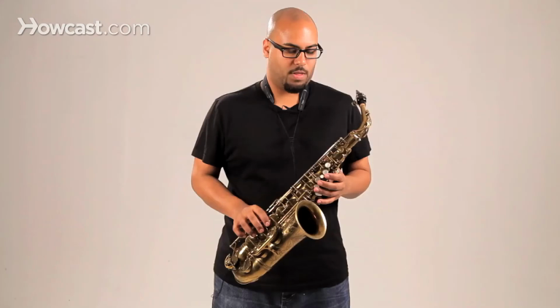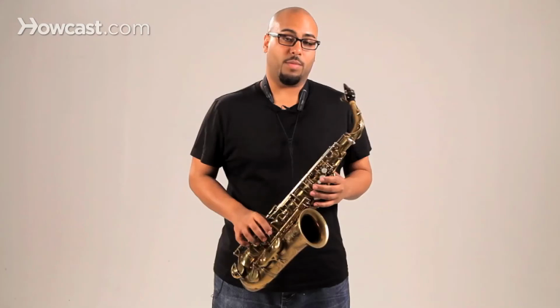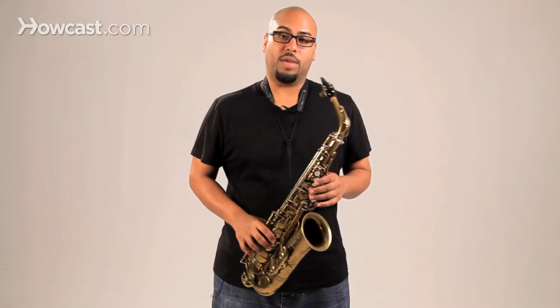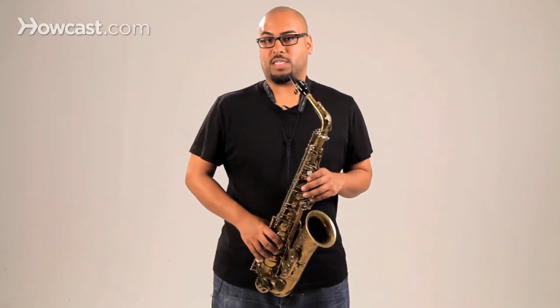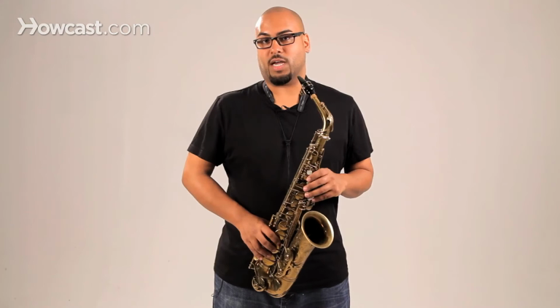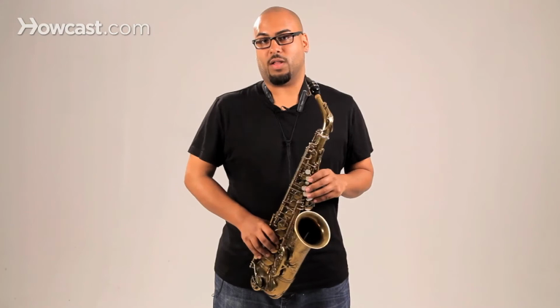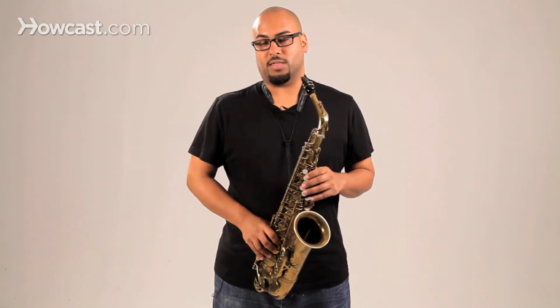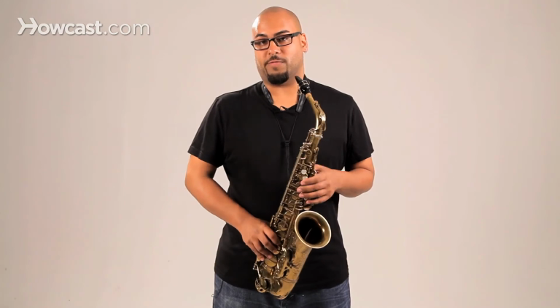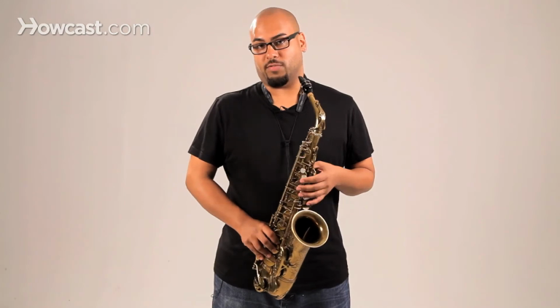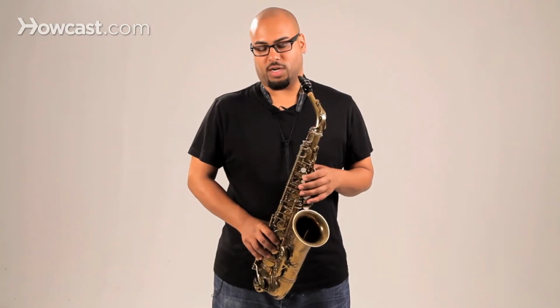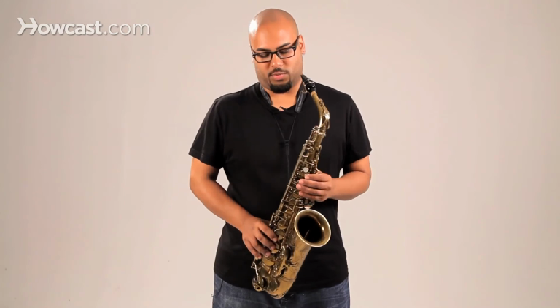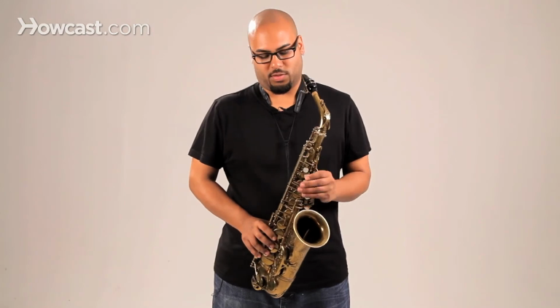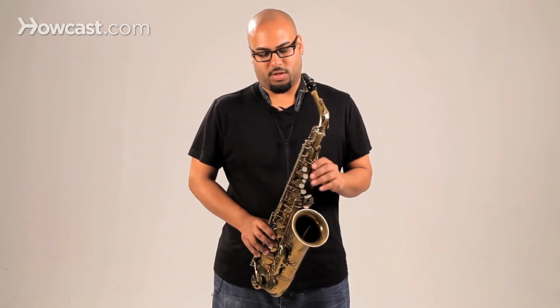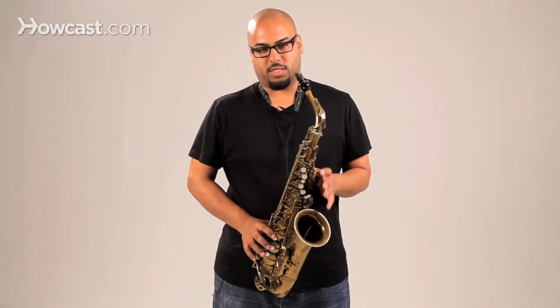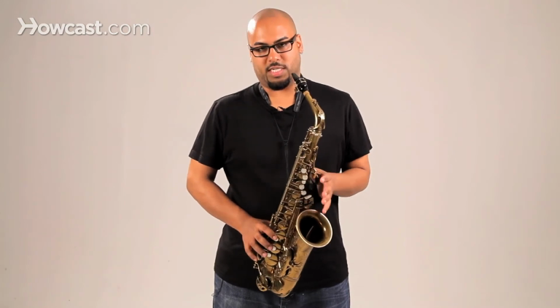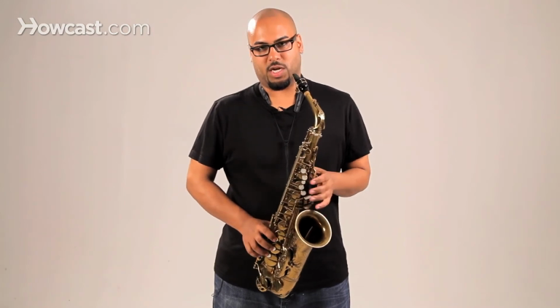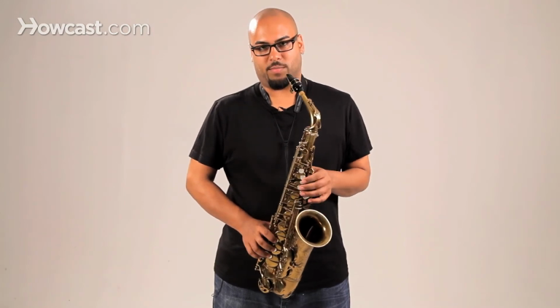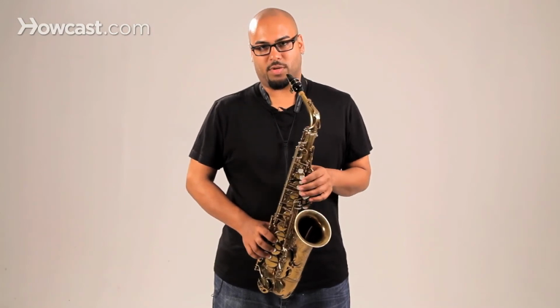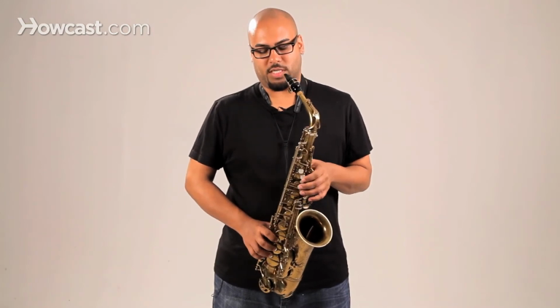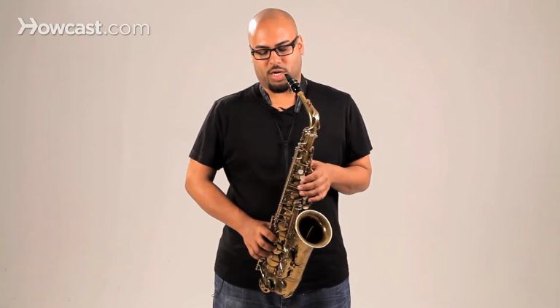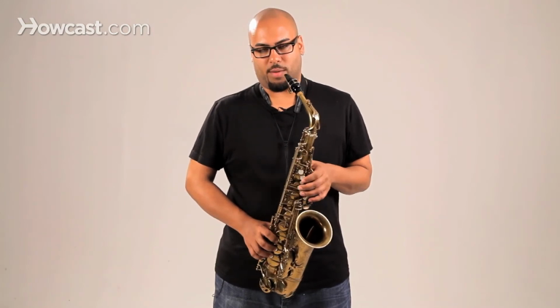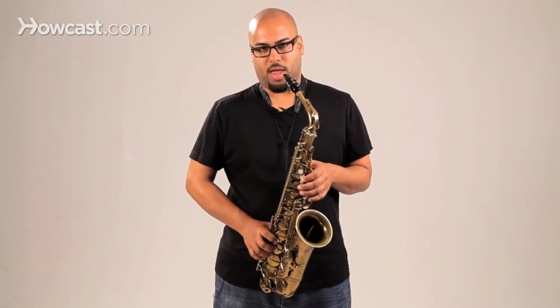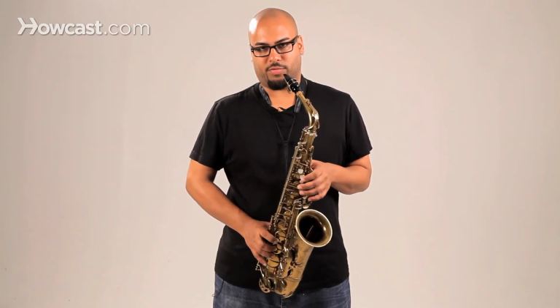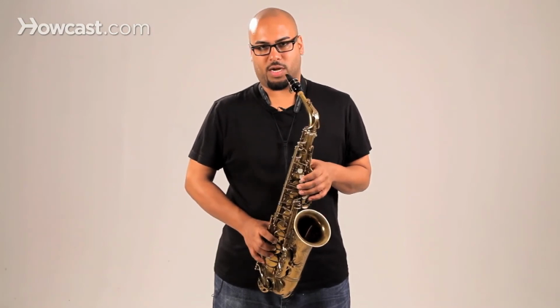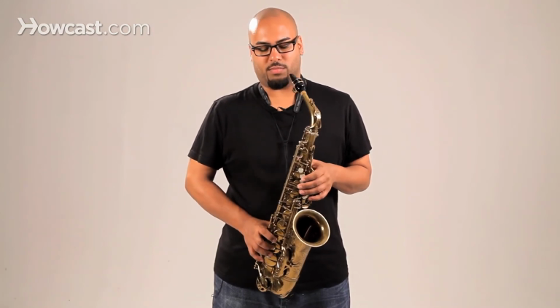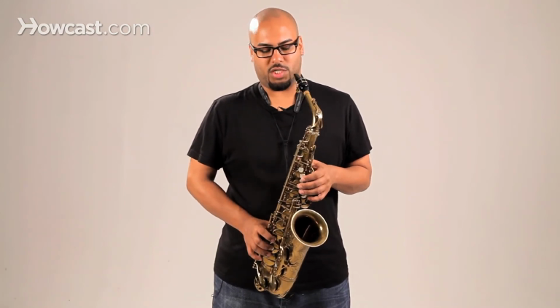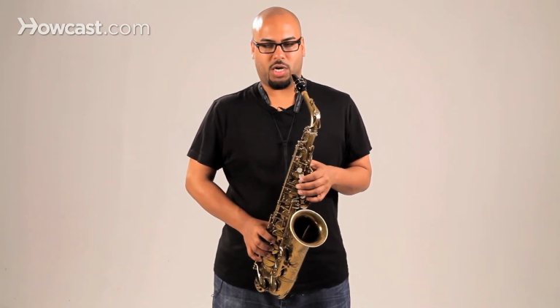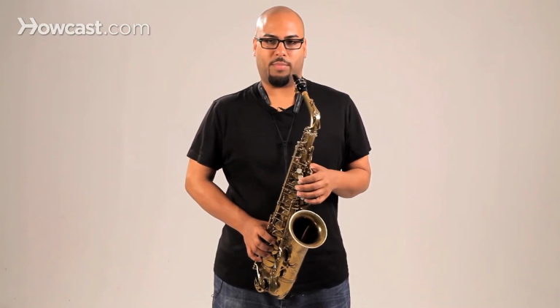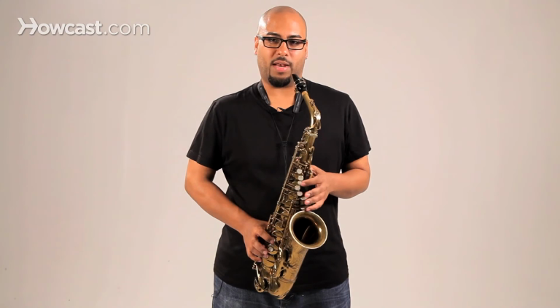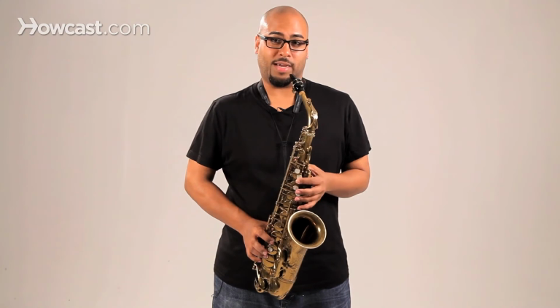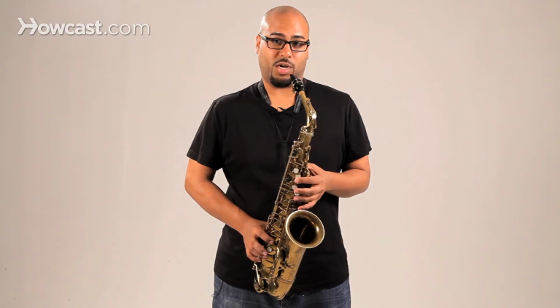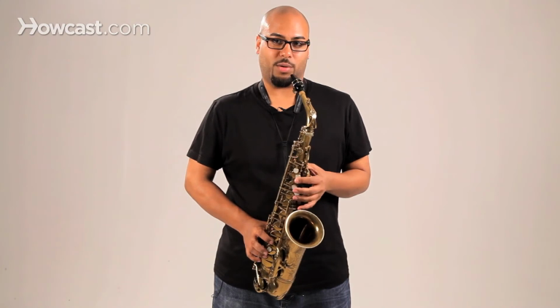The B major scale has five sharps: C sharp, D sharp, F sharp, G sharp, and A sharp.